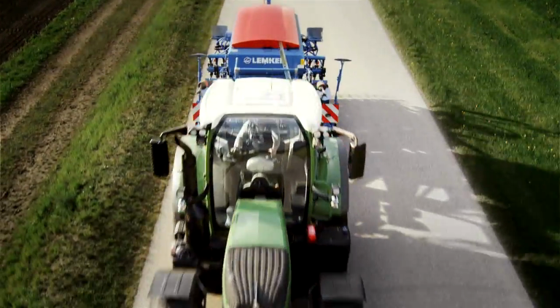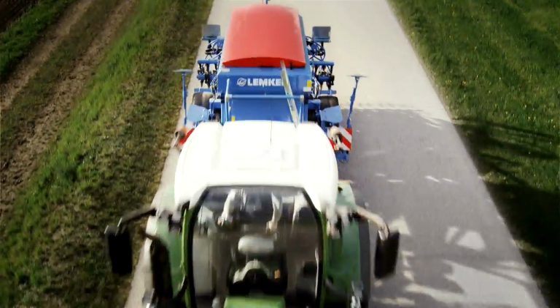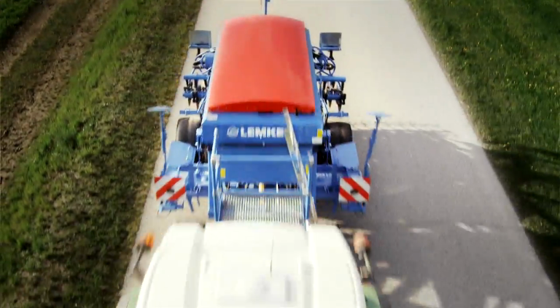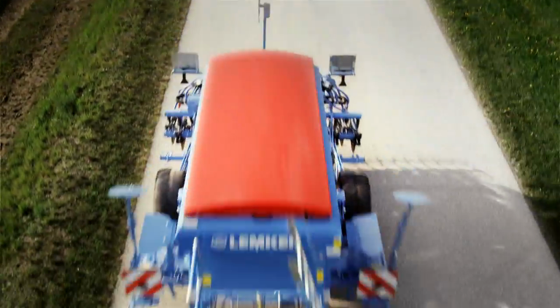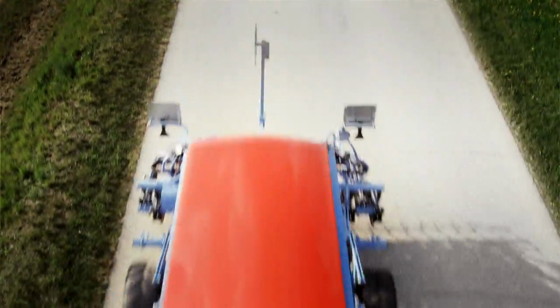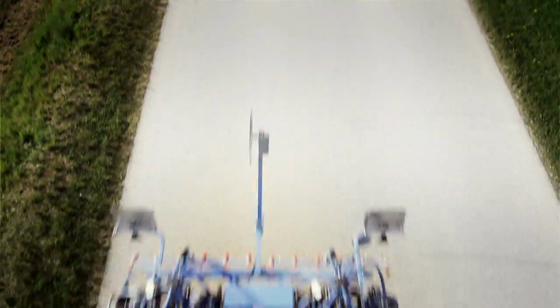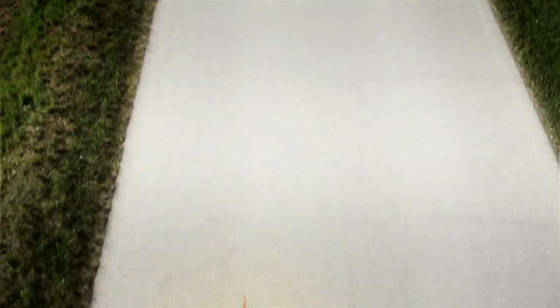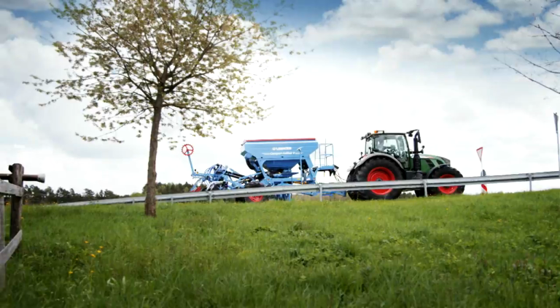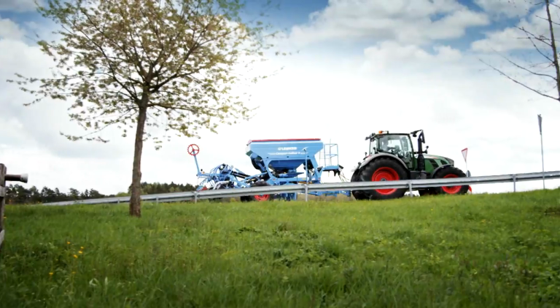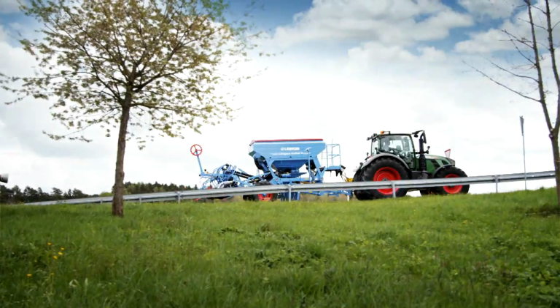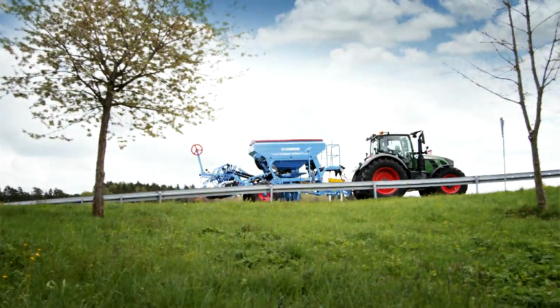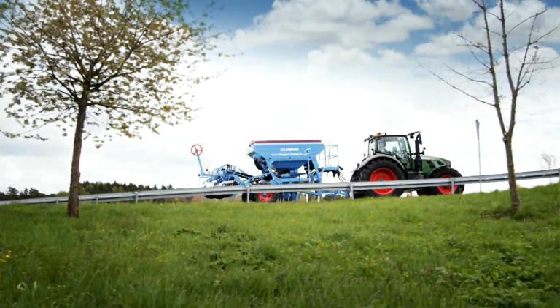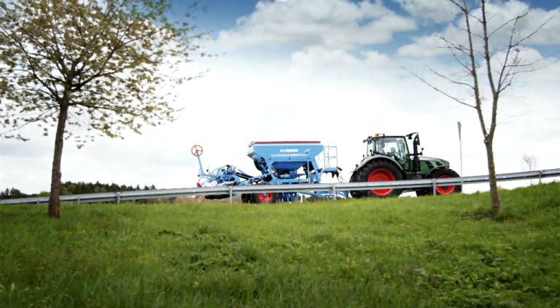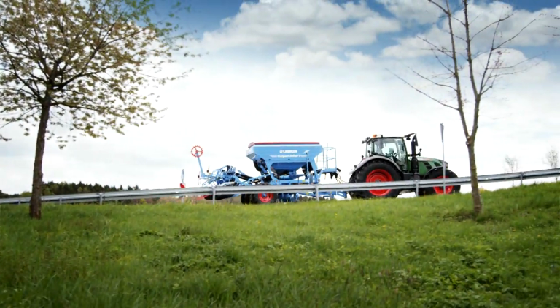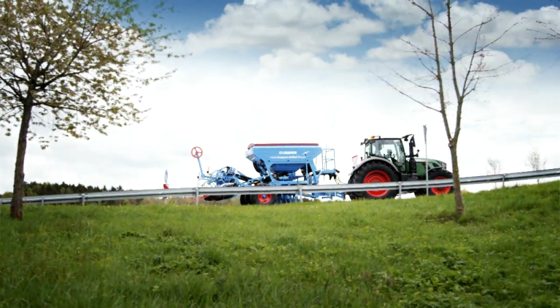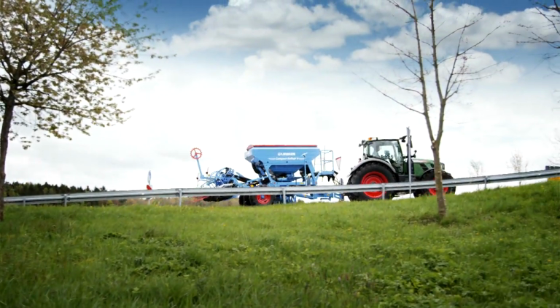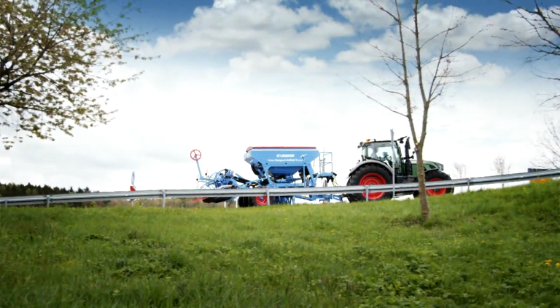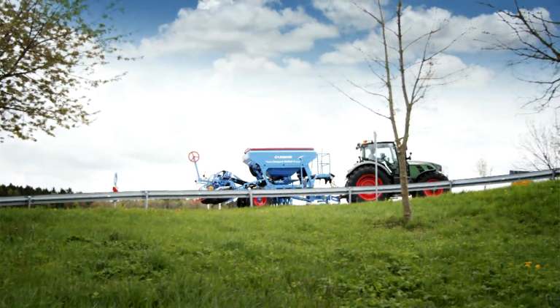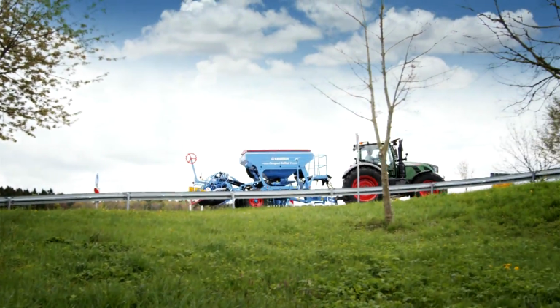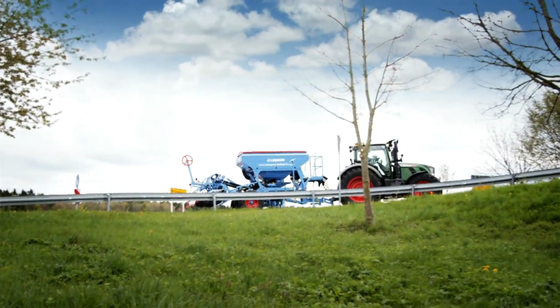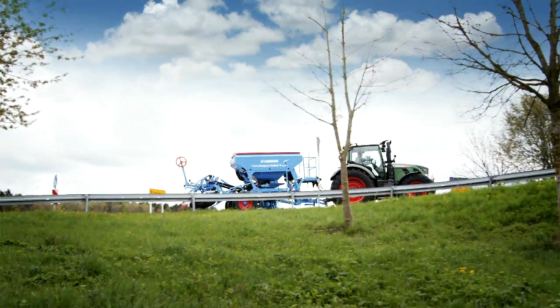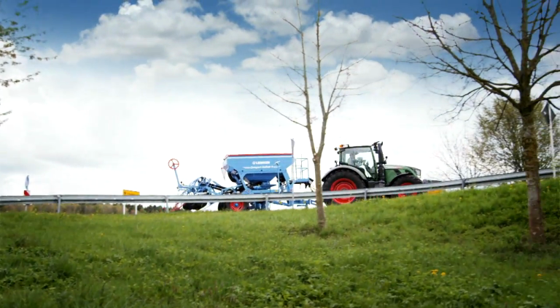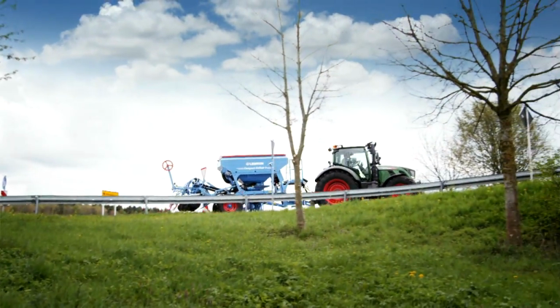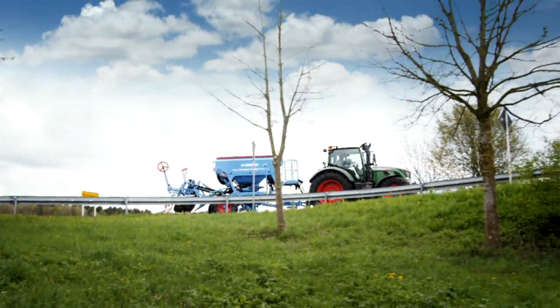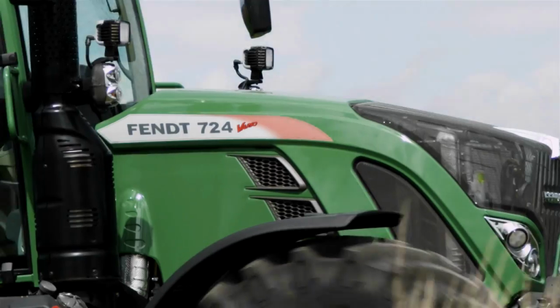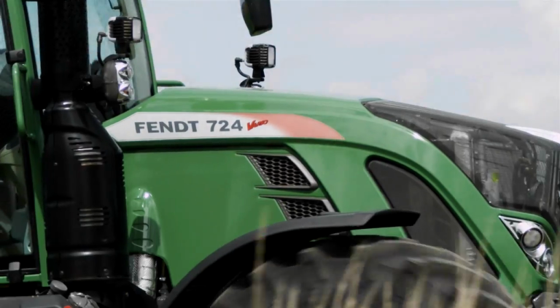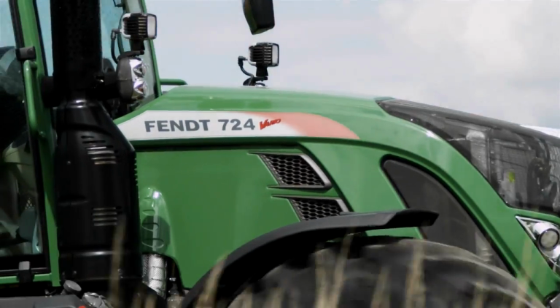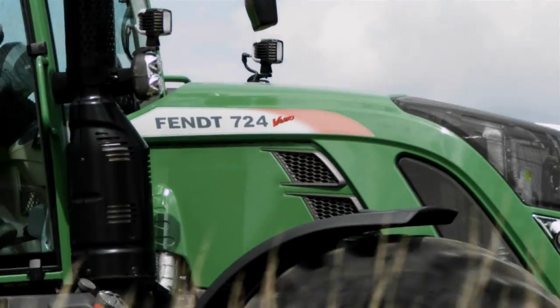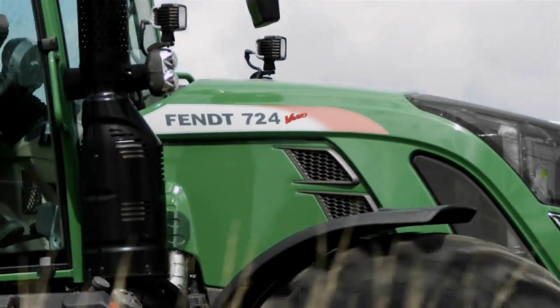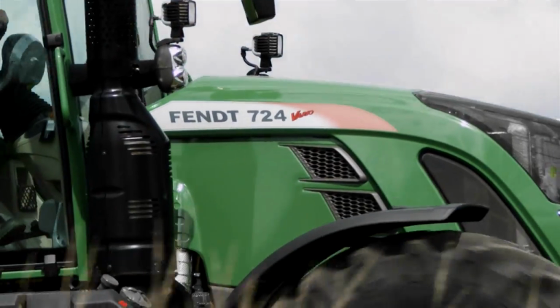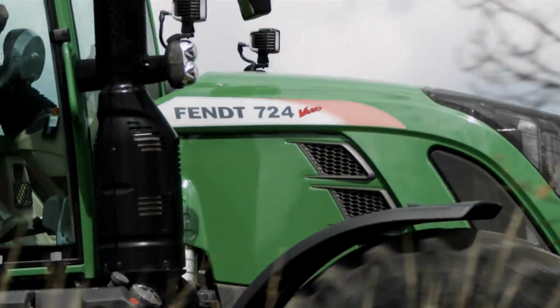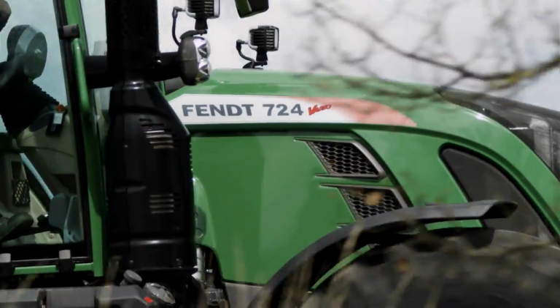A confident performance, because the engine and transmission work together perfectly.